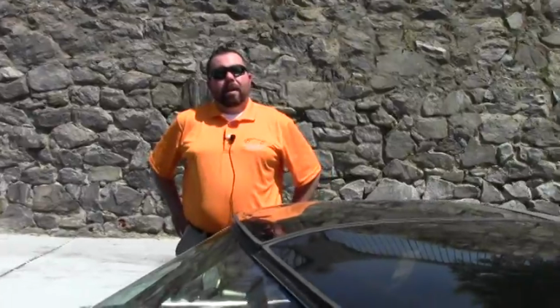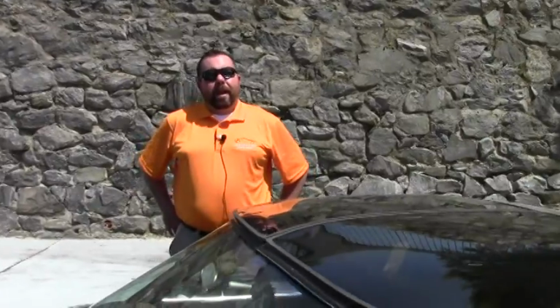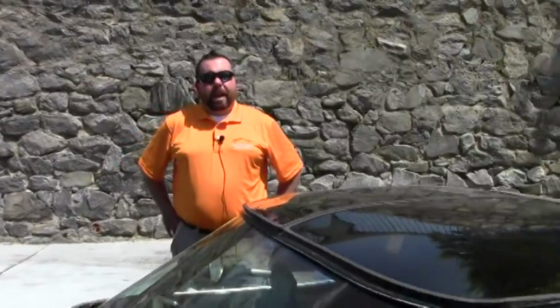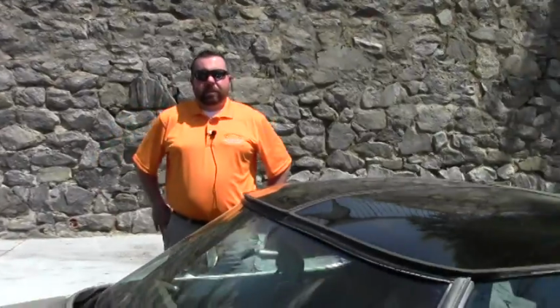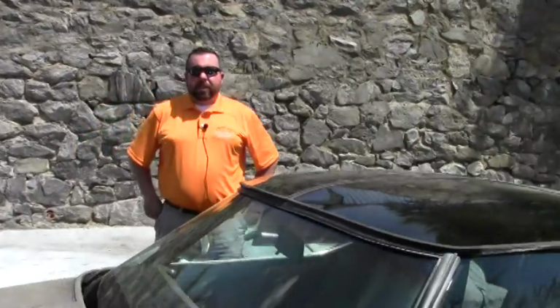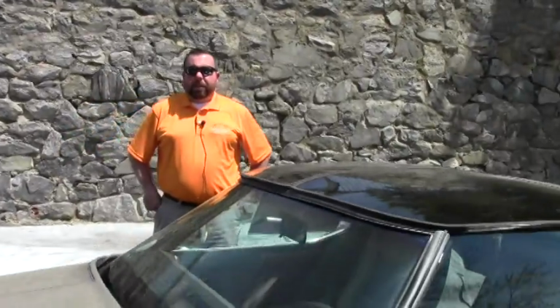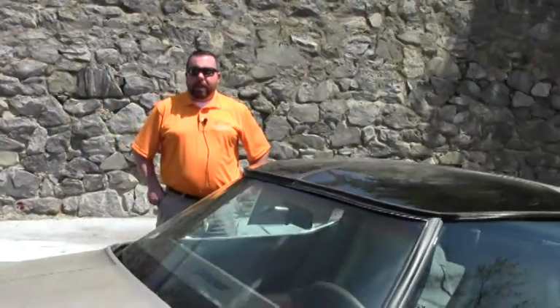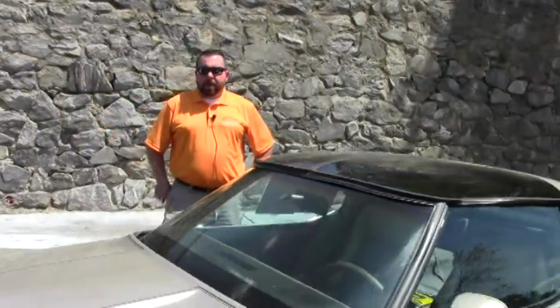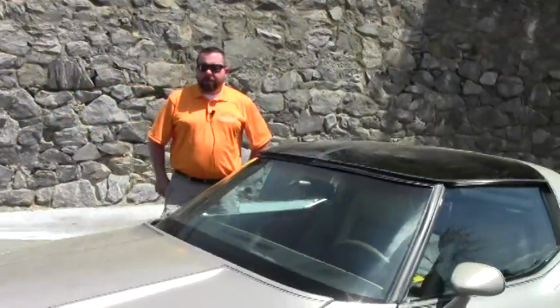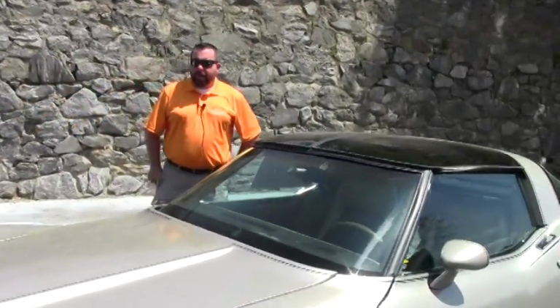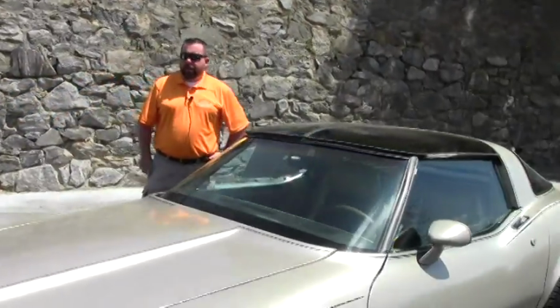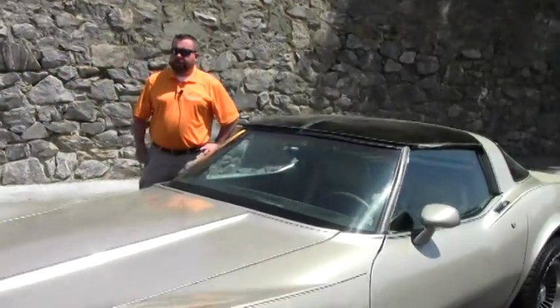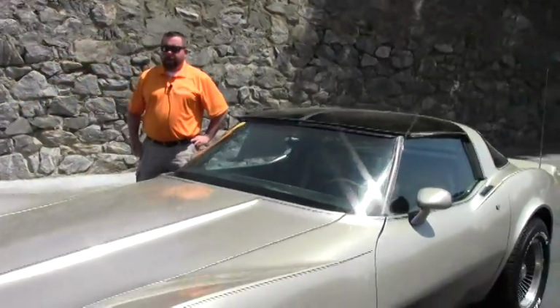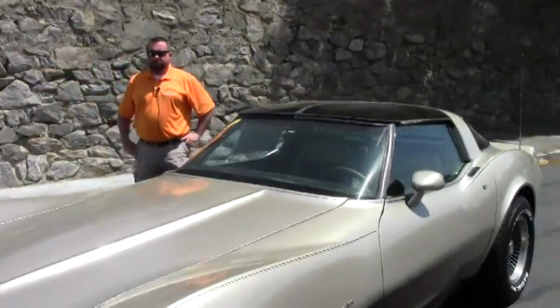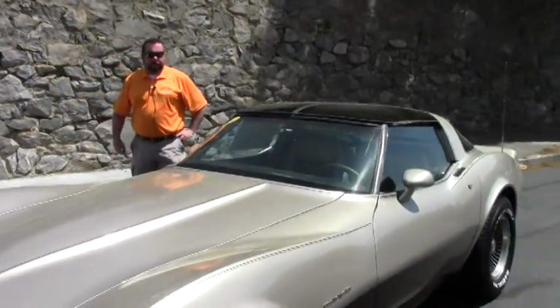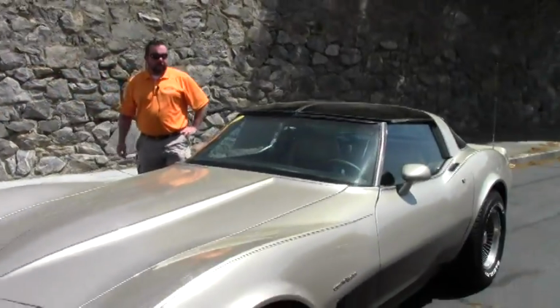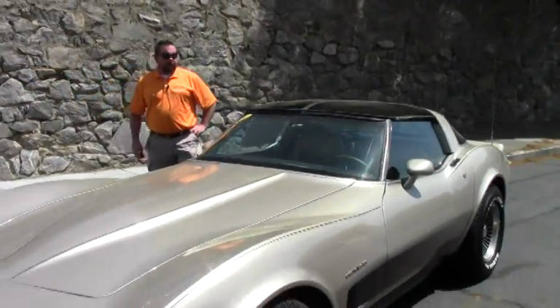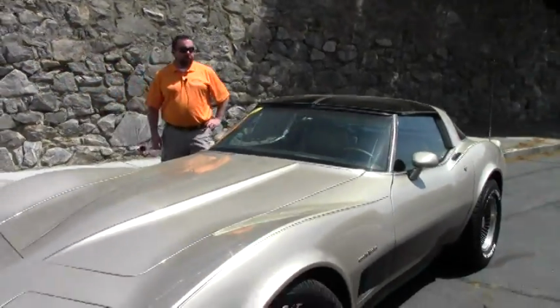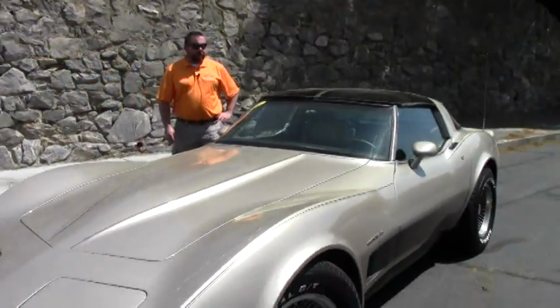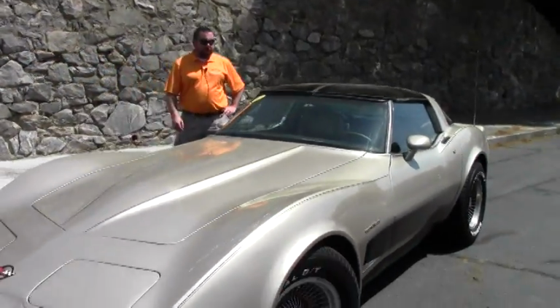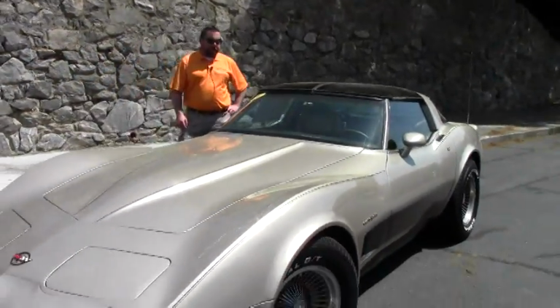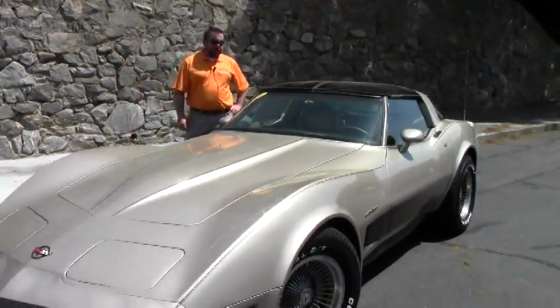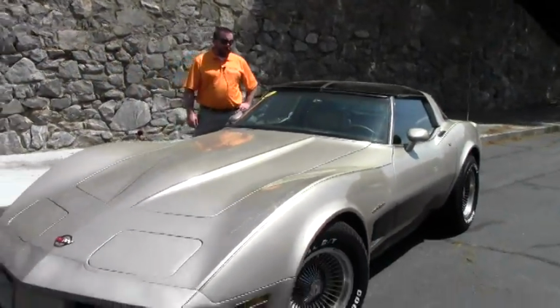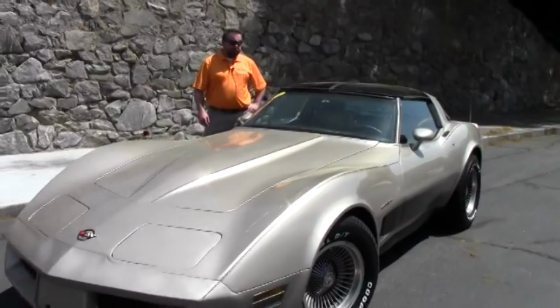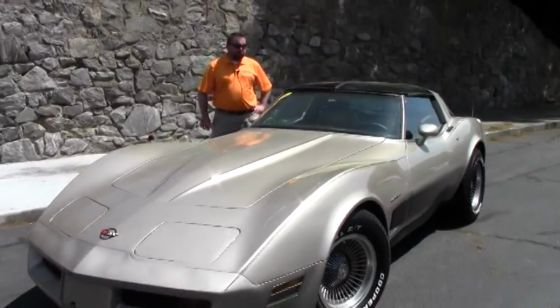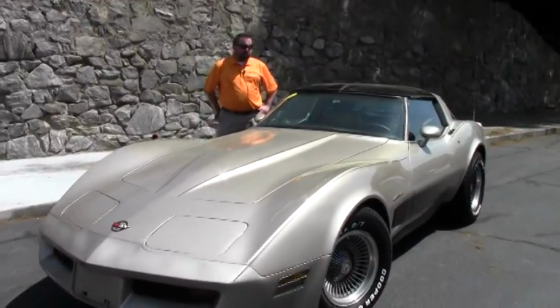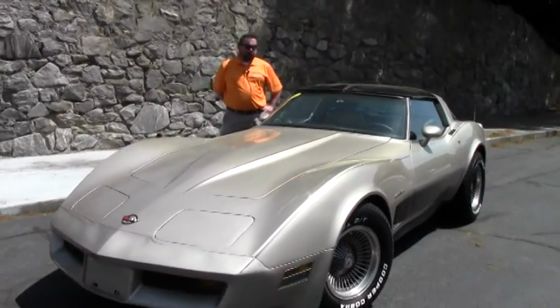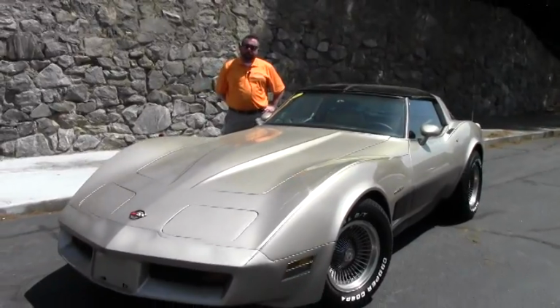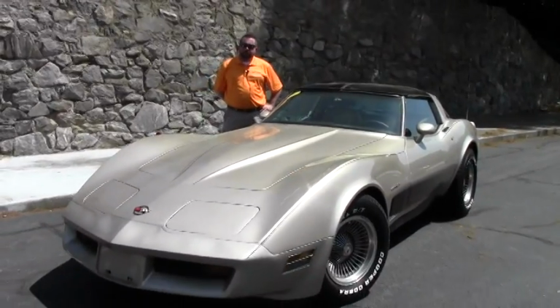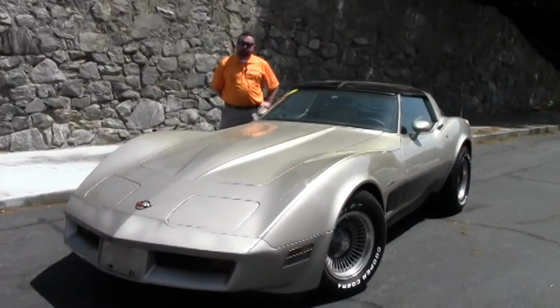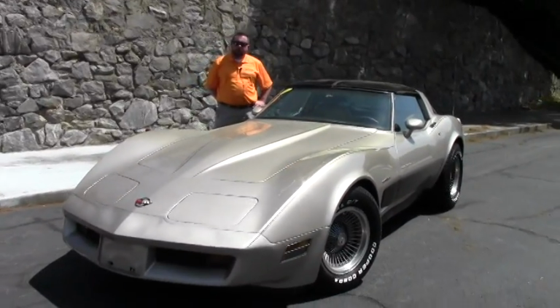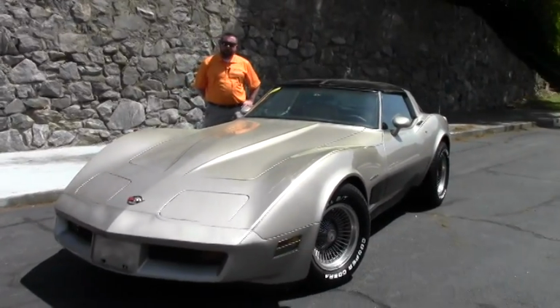Hi guys, it's Keith again at Buy A Vet, and today I'm looking at a 1982 collector edition Corvette.